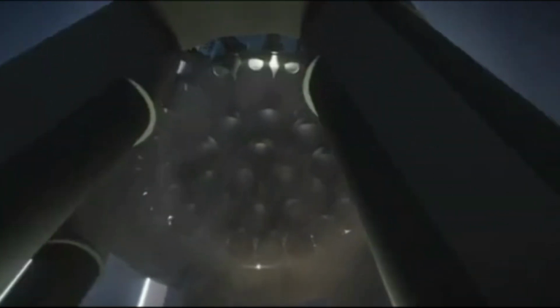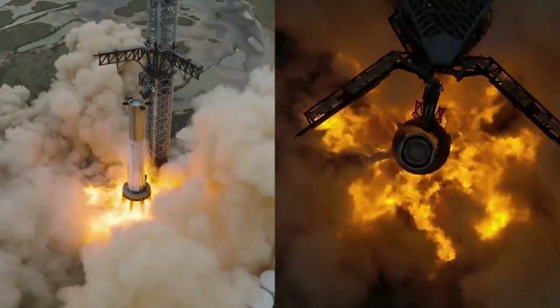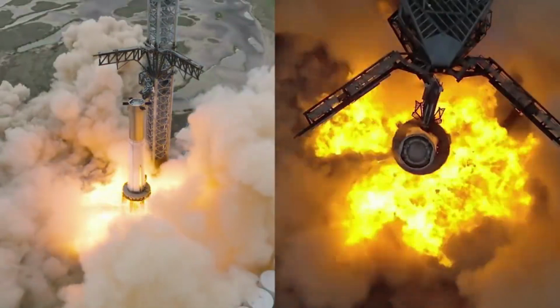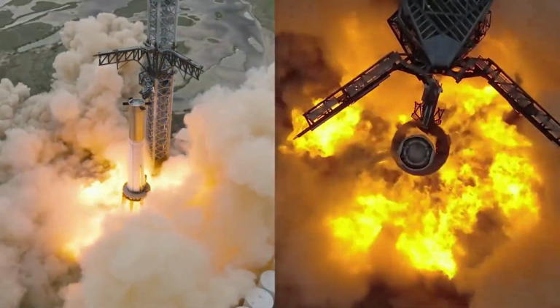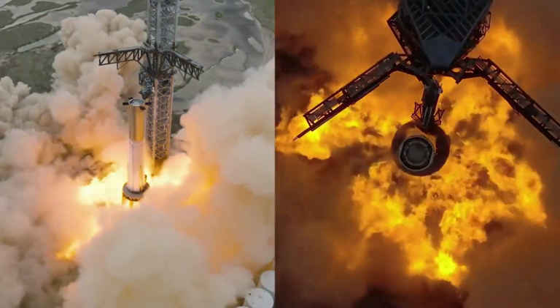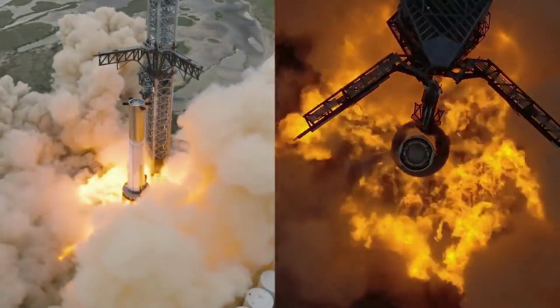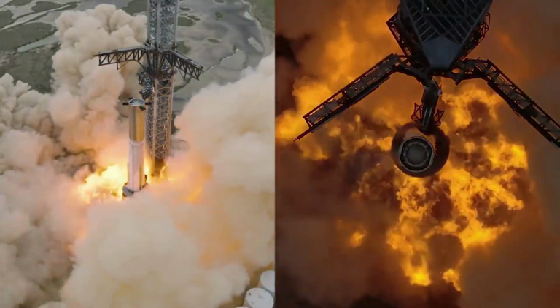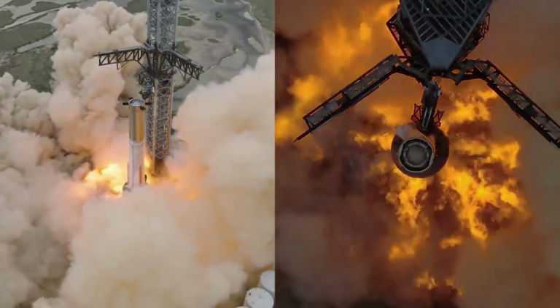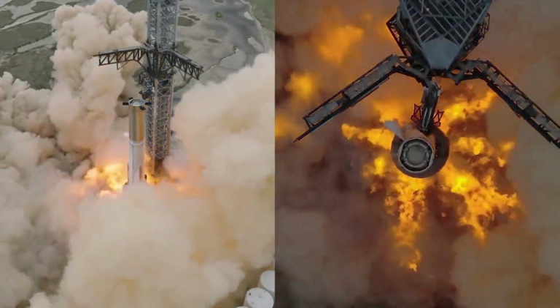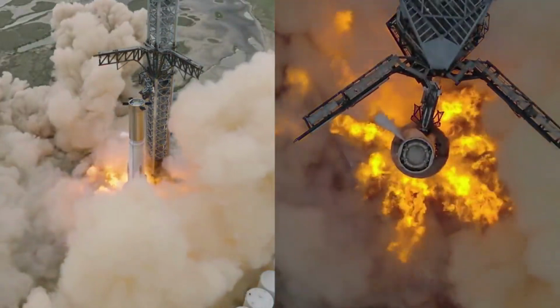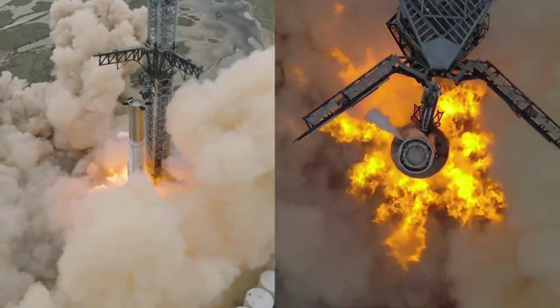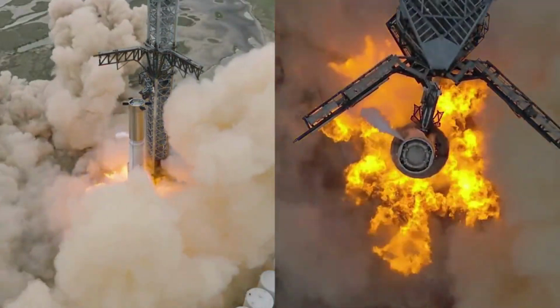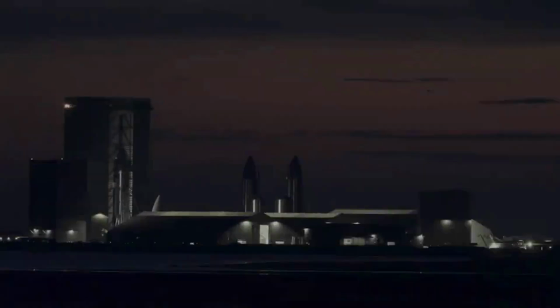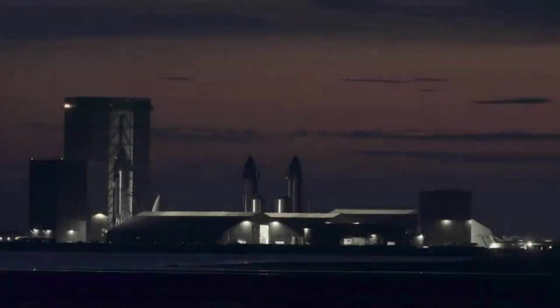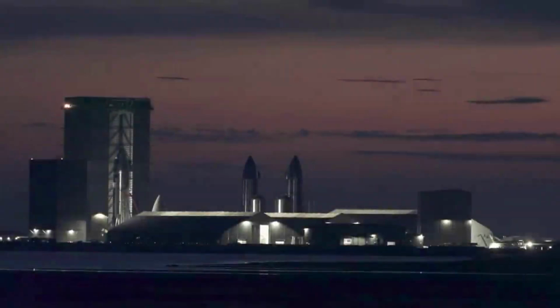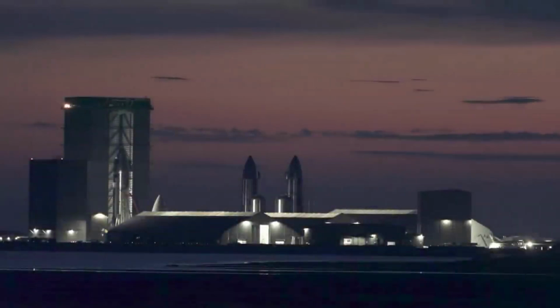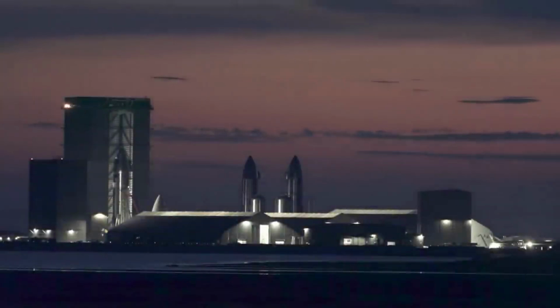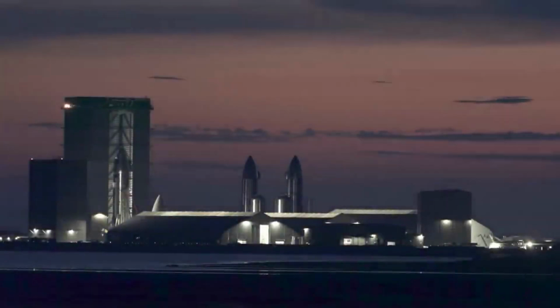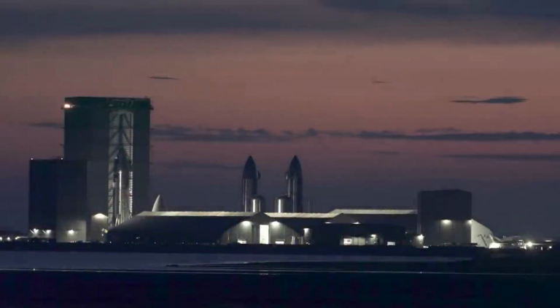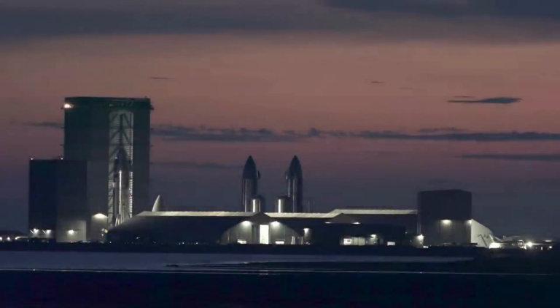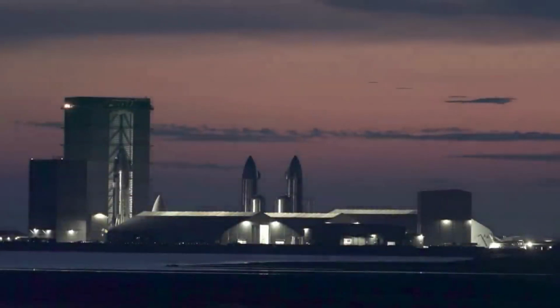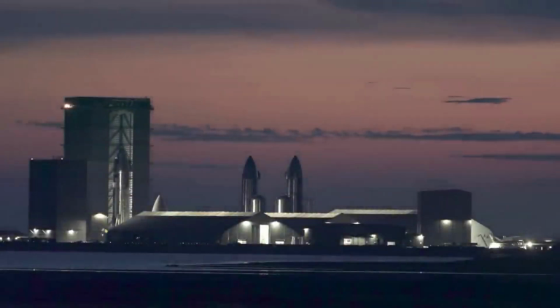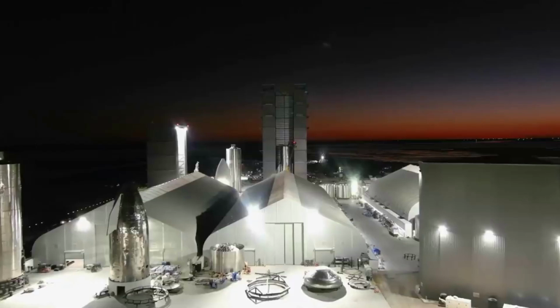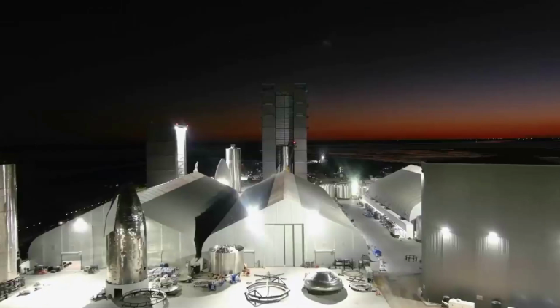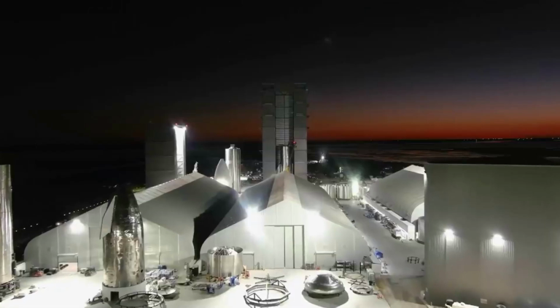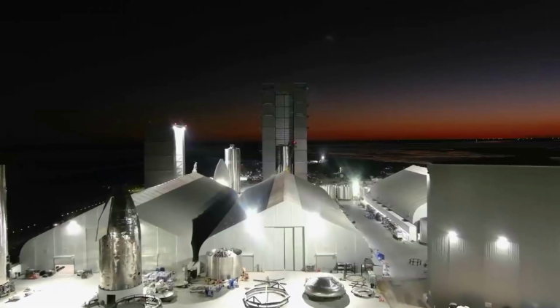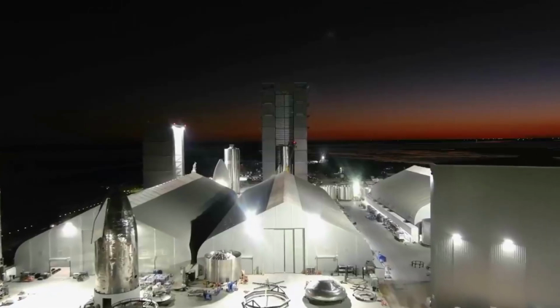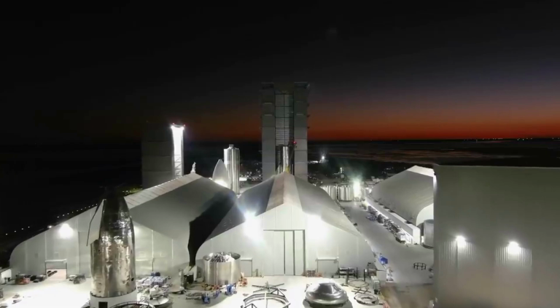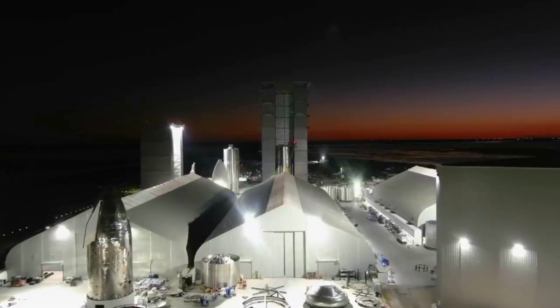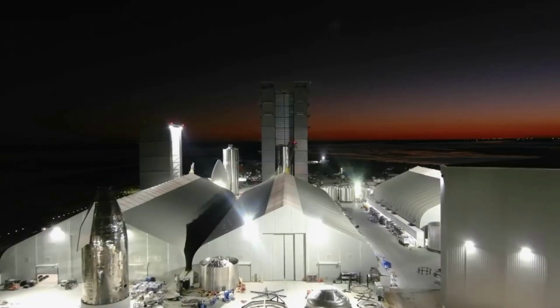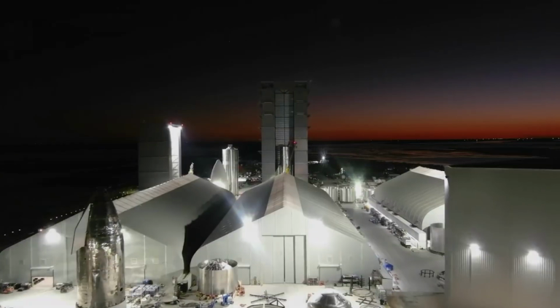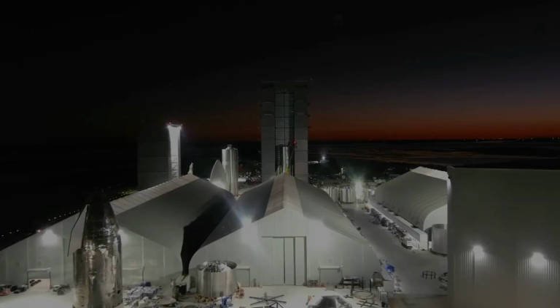Here I'll go more in depth into yesterday's static fire, what this means for the program, what to expect in the coming weeks, and more.